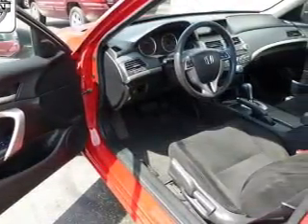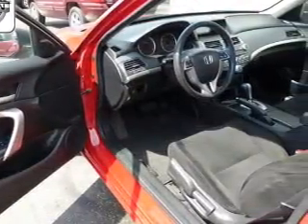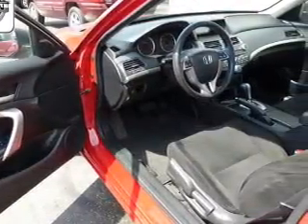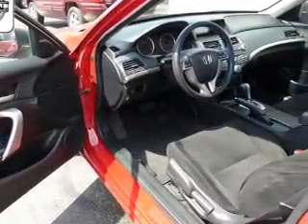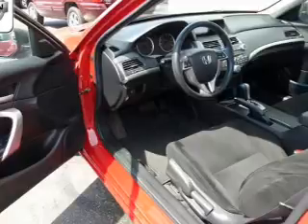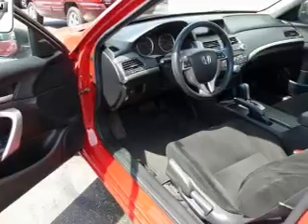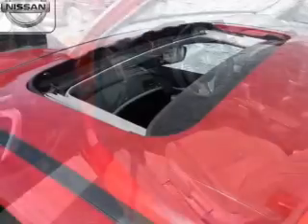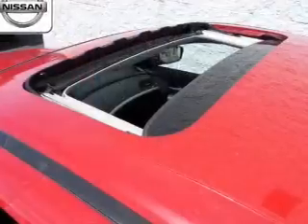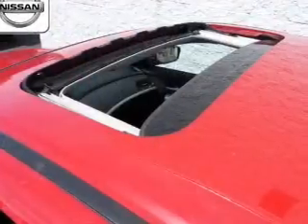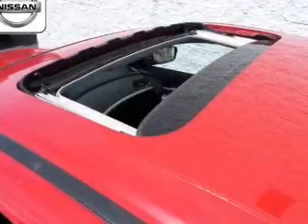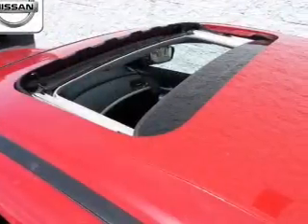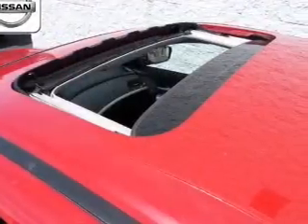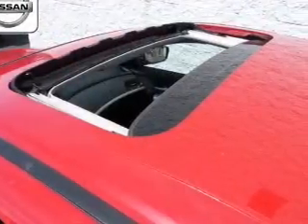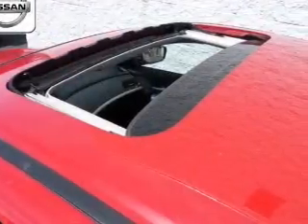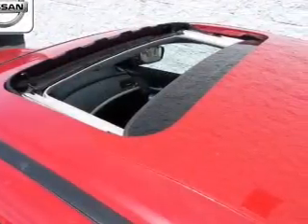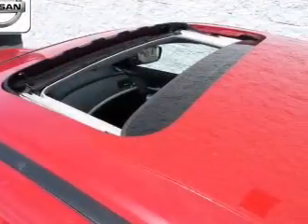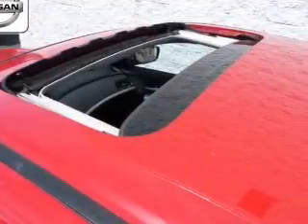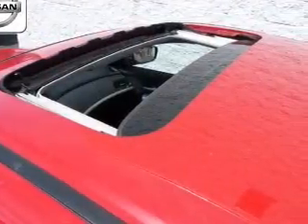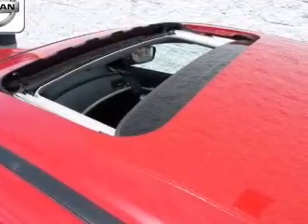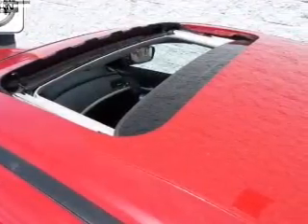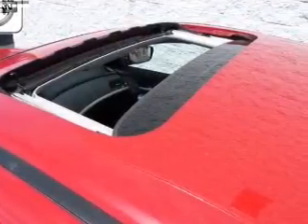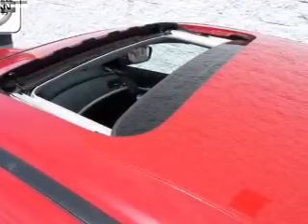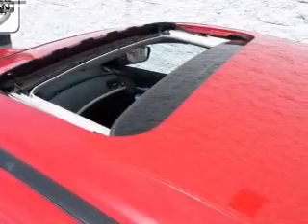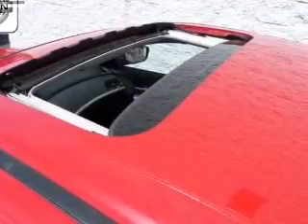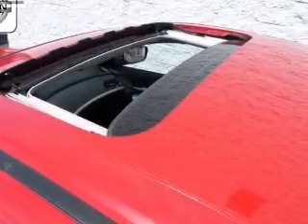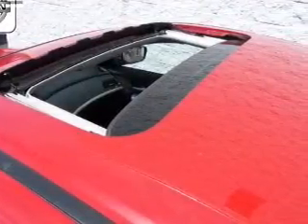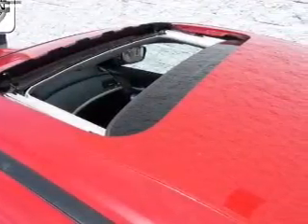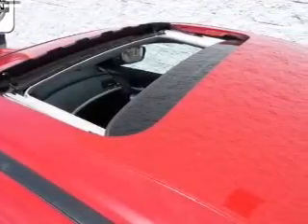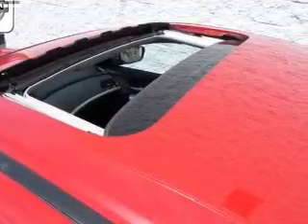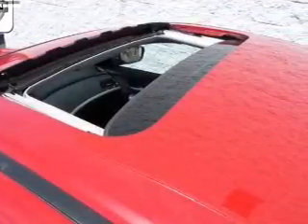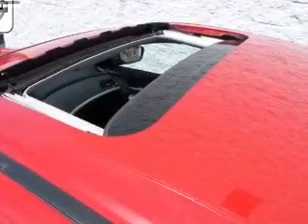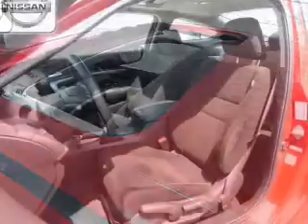Power mirrors, power steering. Let us put you in the driver's seat today. Call or click to contact us.